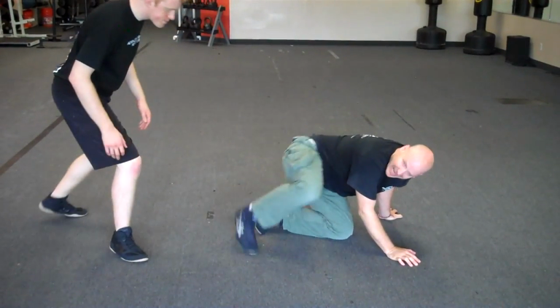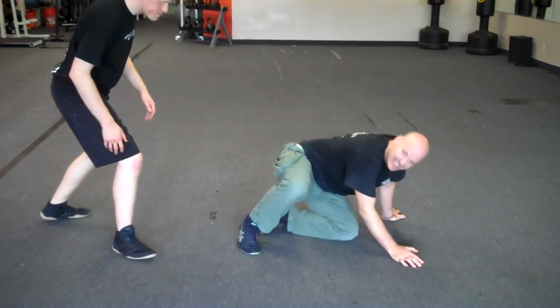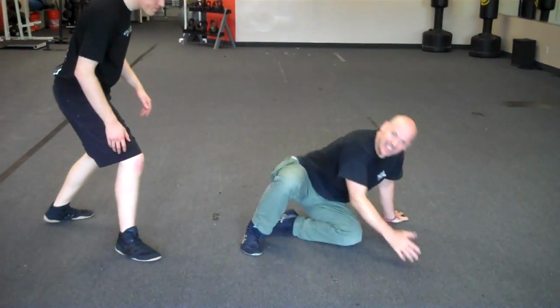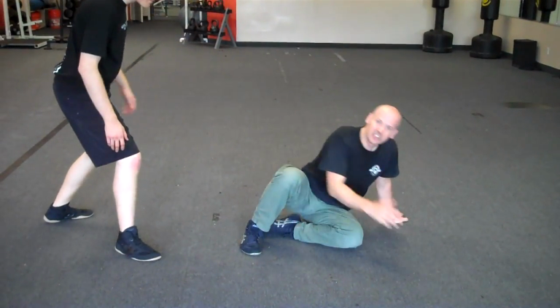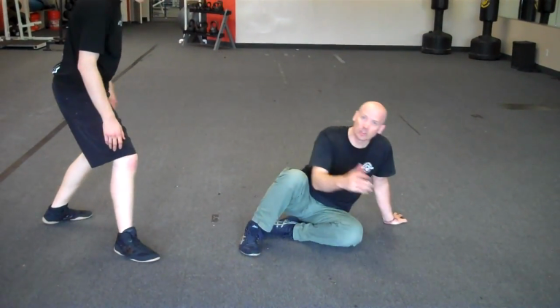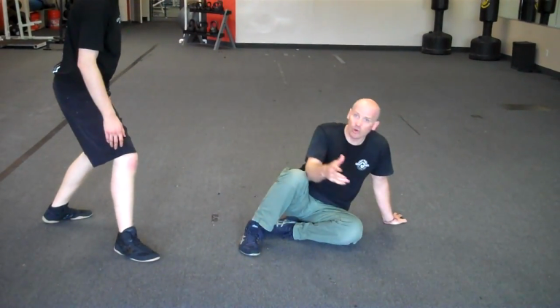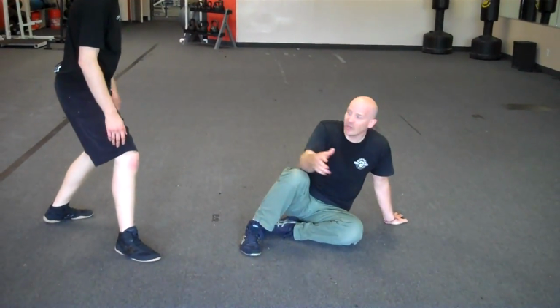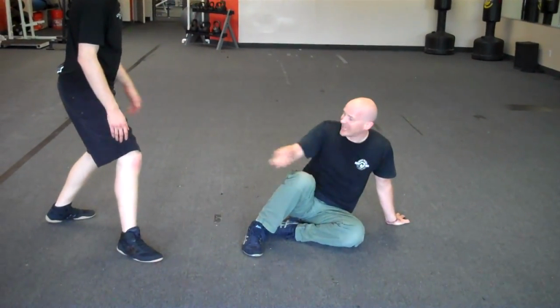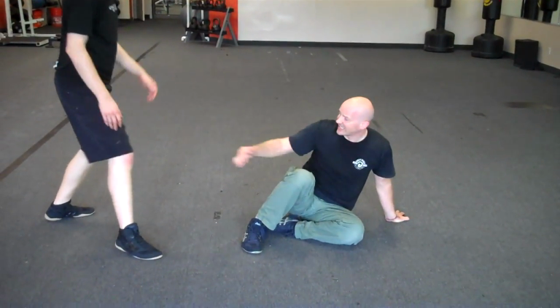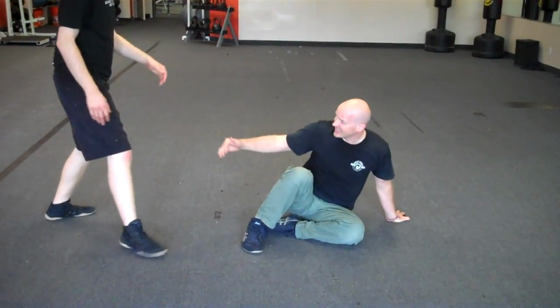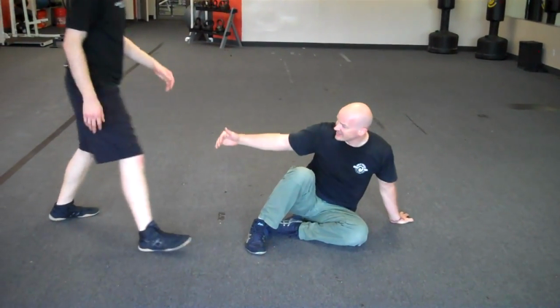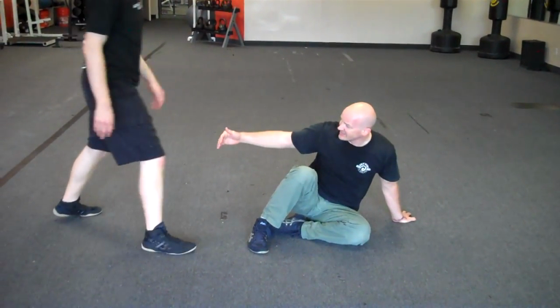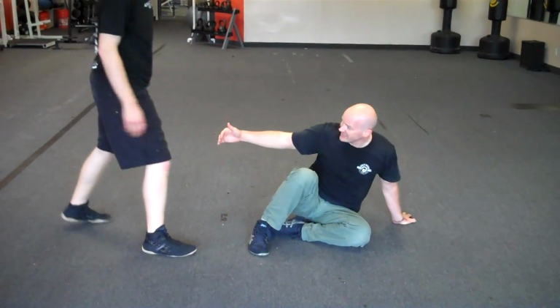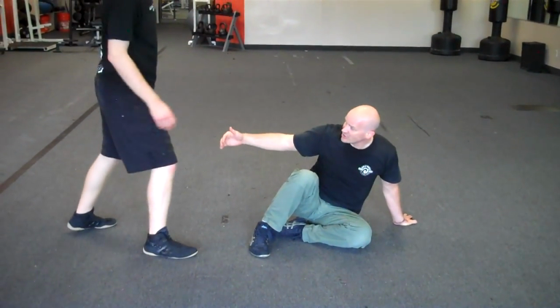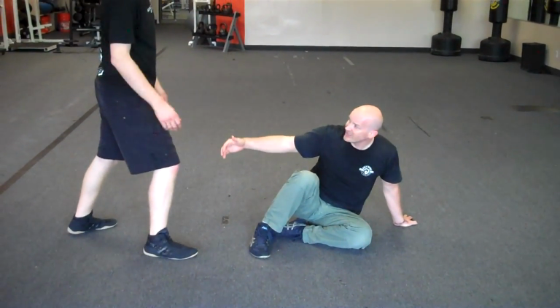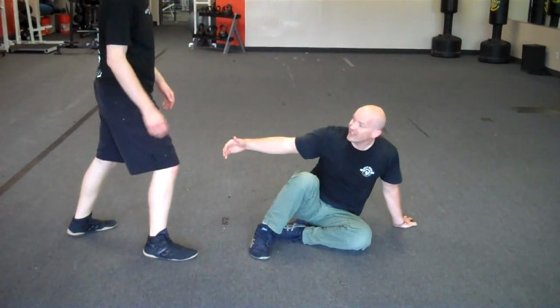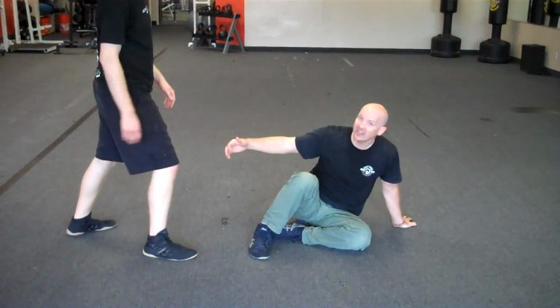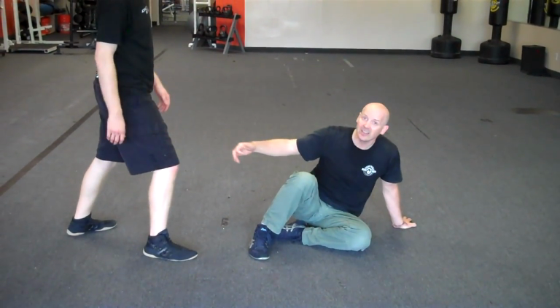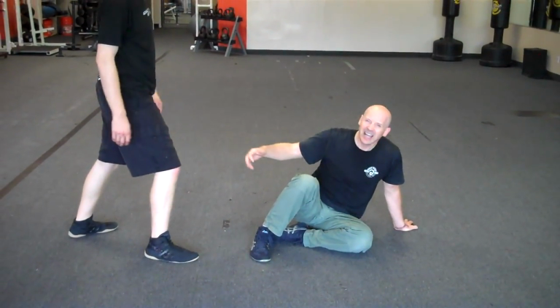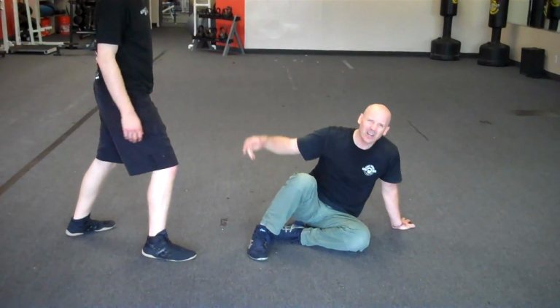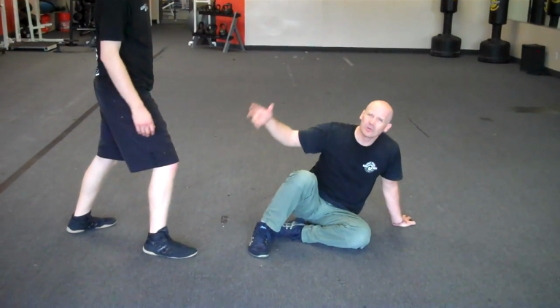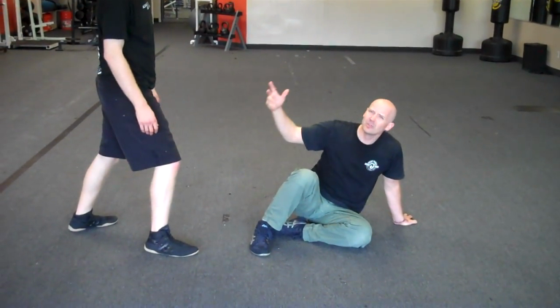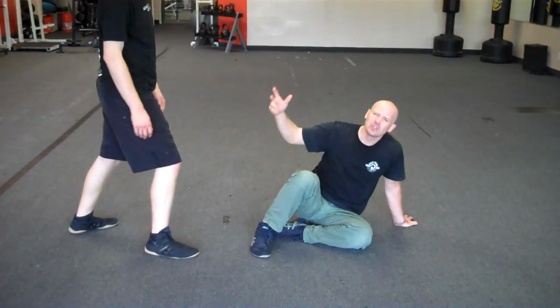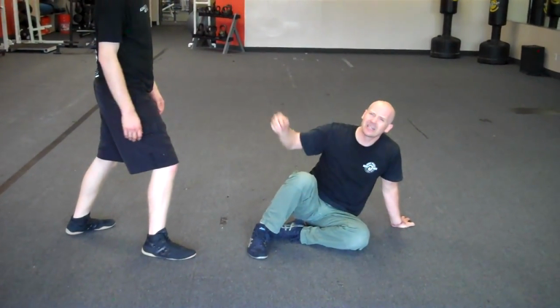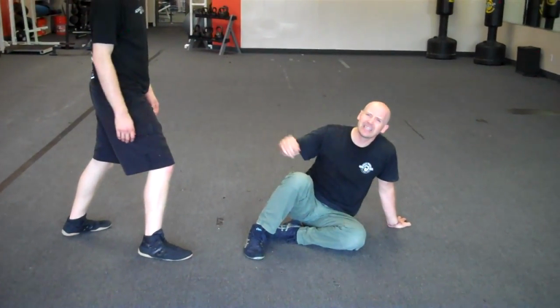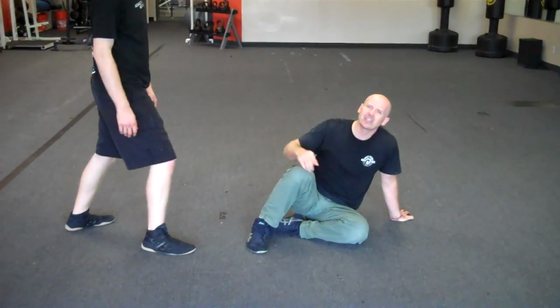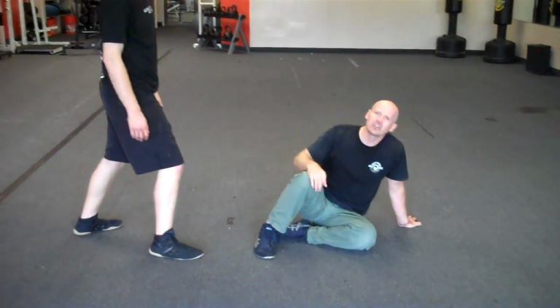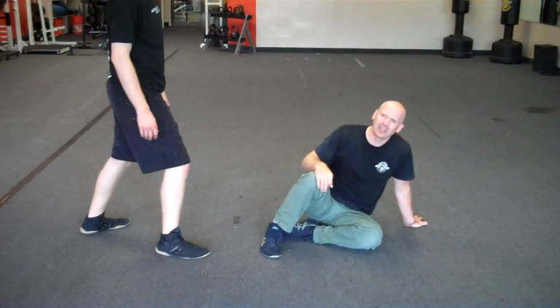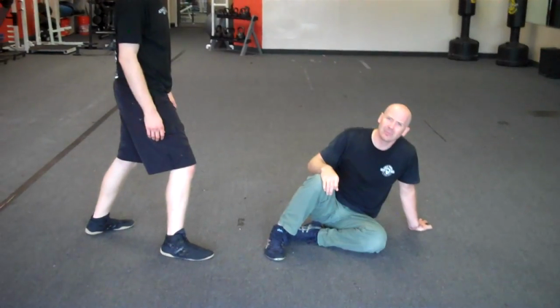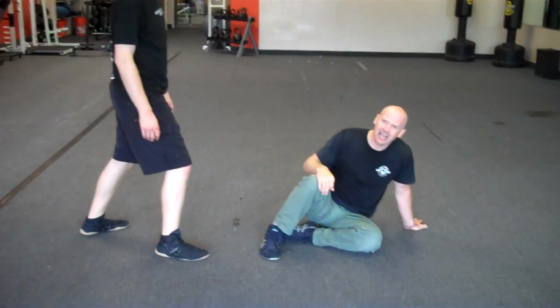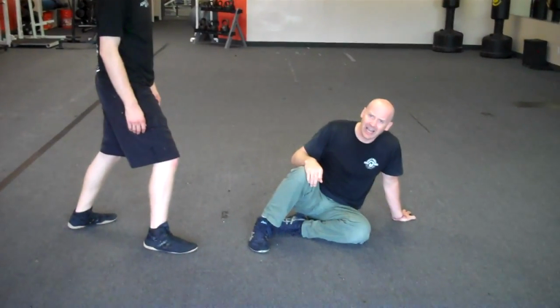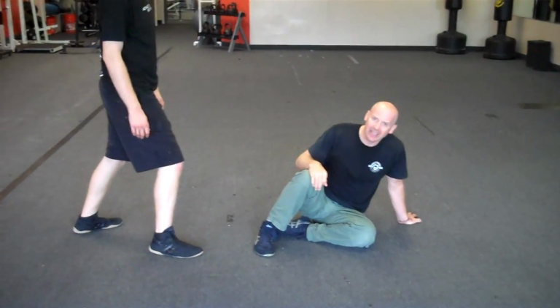I can kick to the groin. I can kick to the knee and shin area. I don't usually want to kick incredibly high.